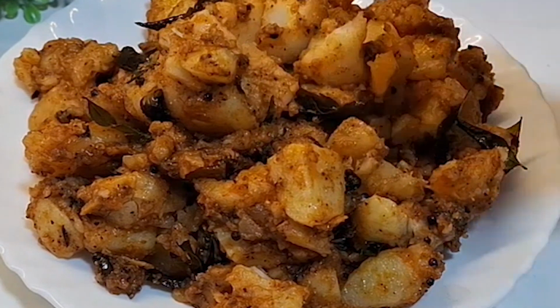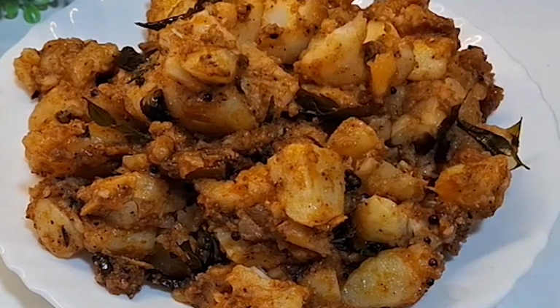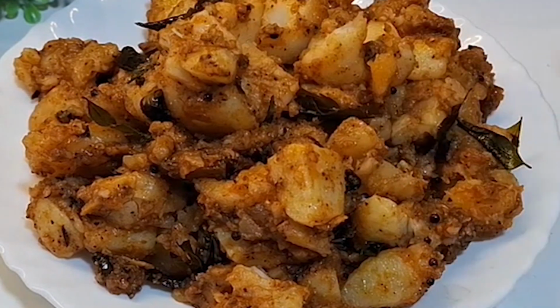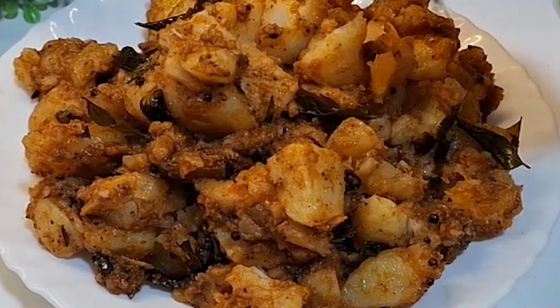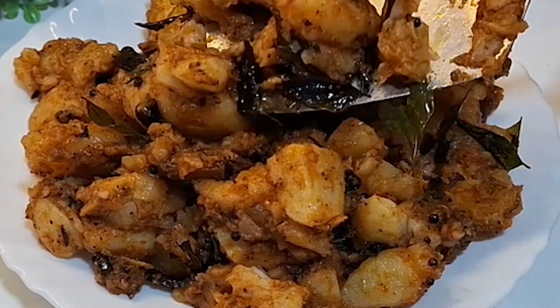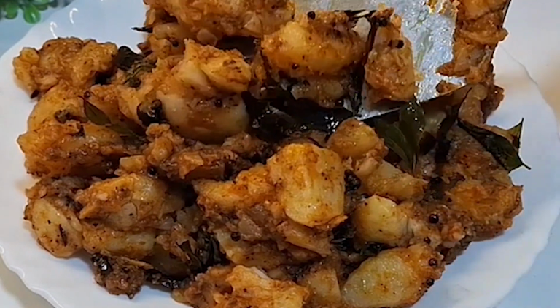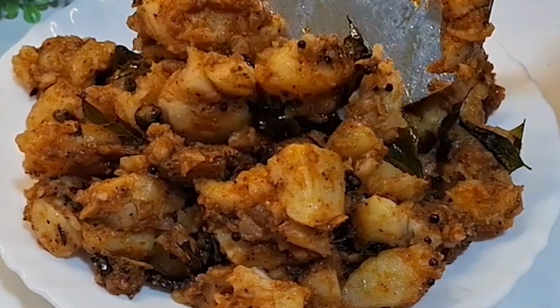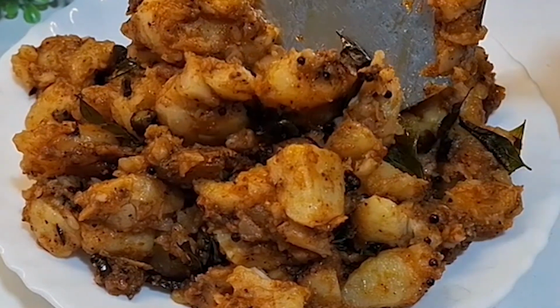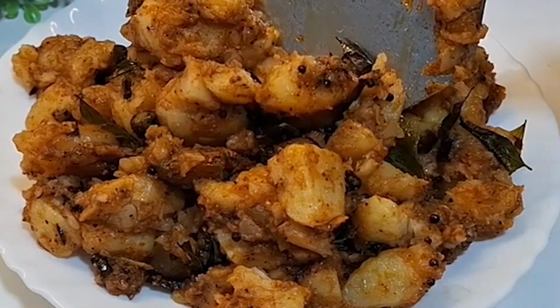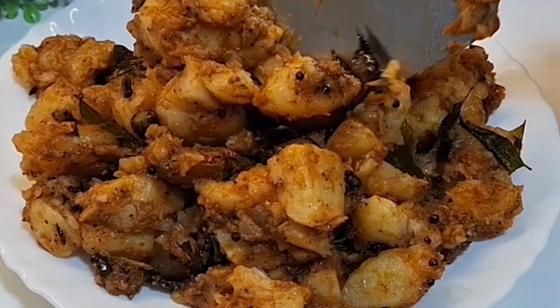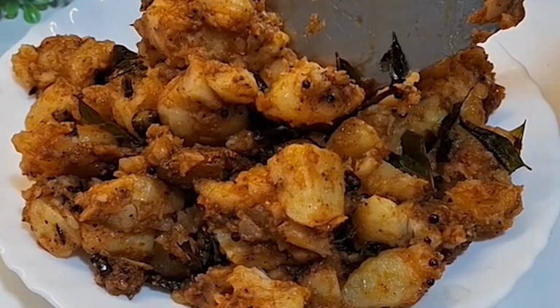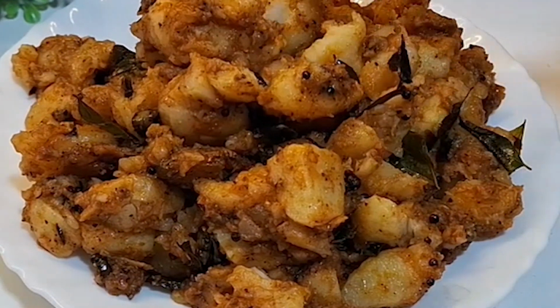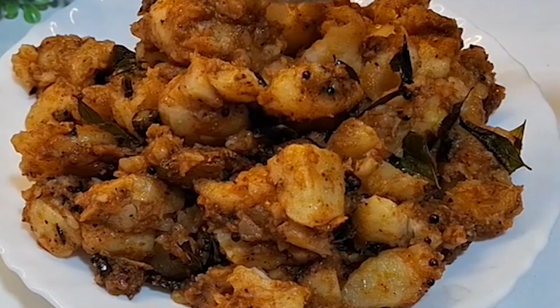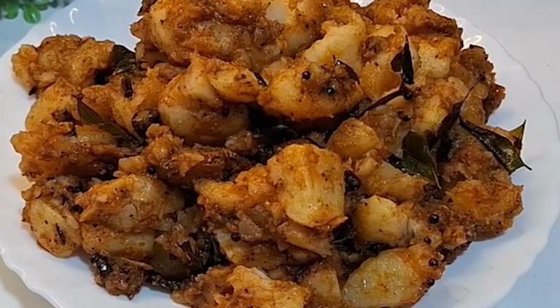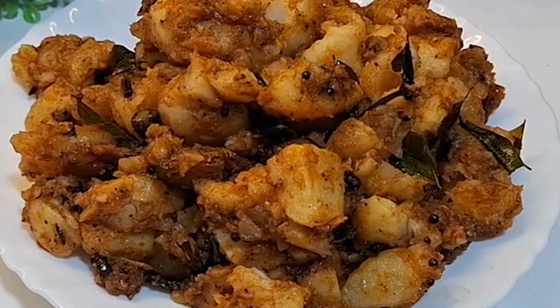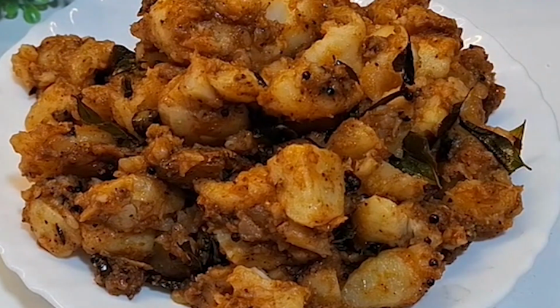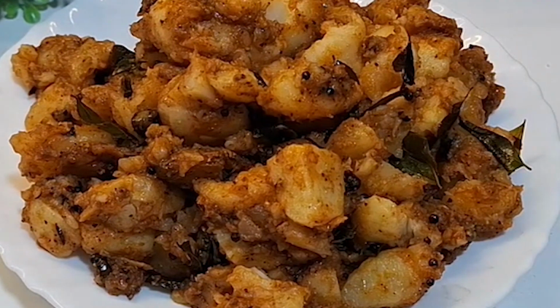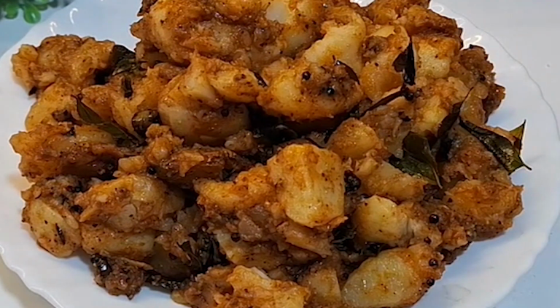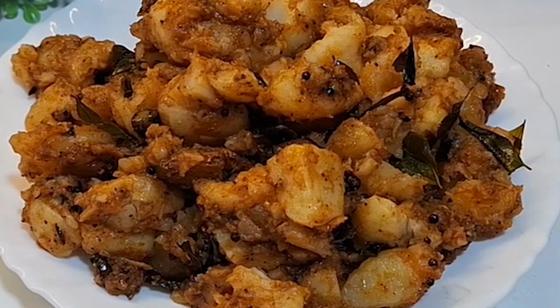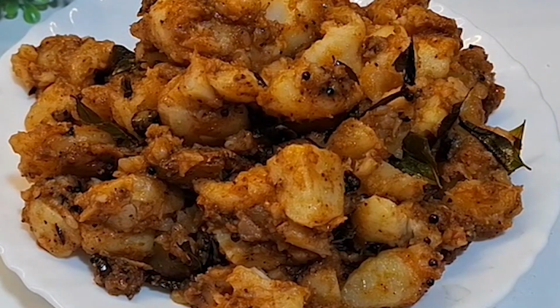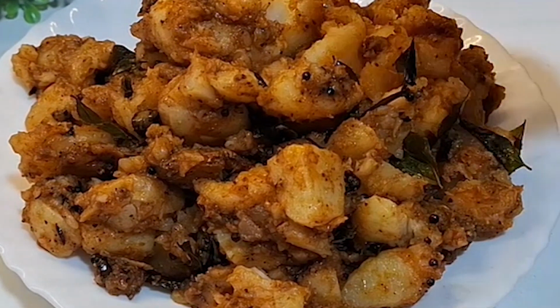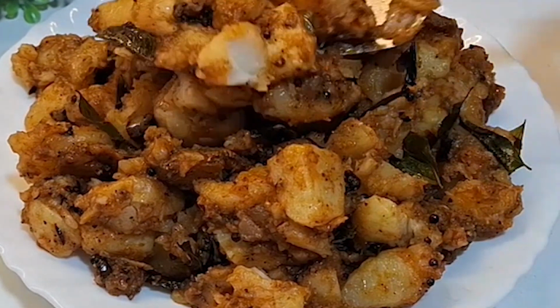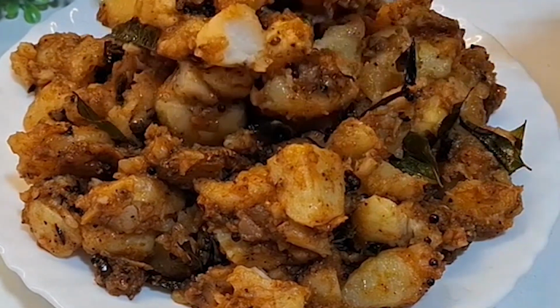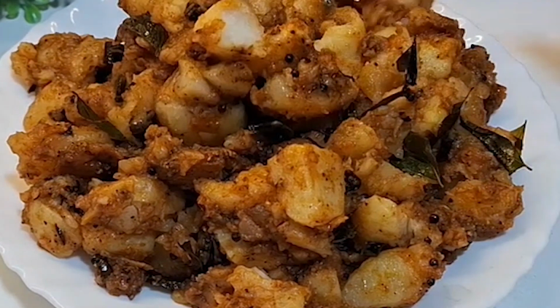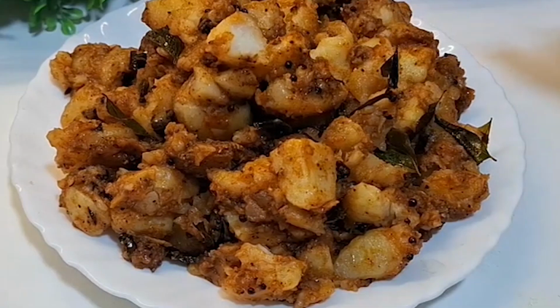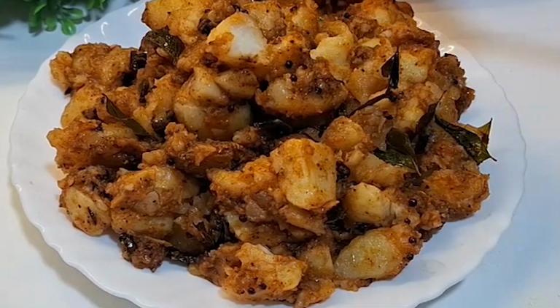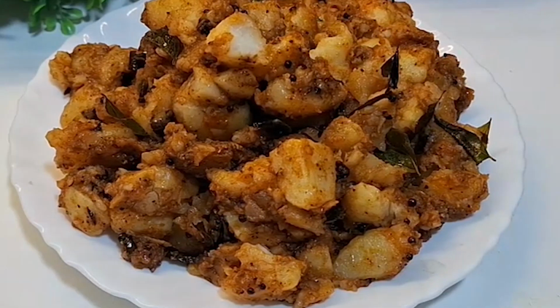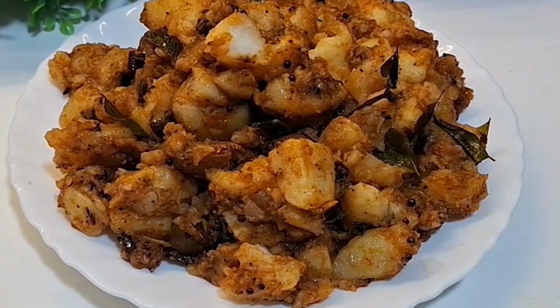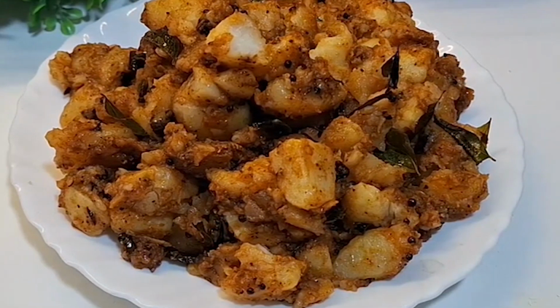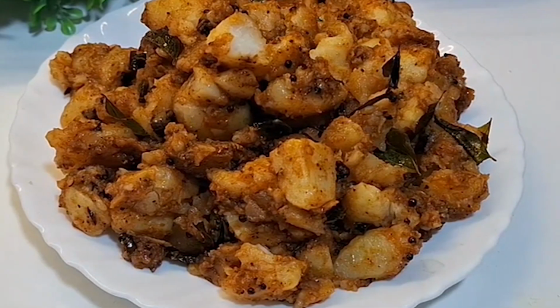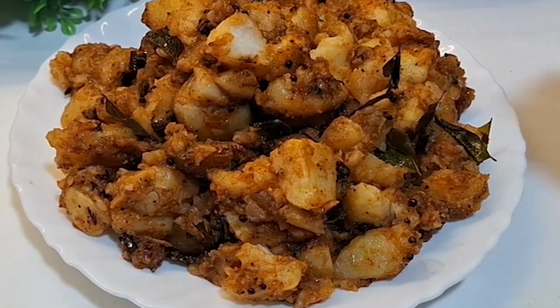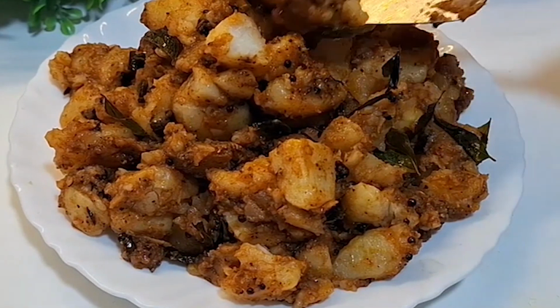You will finish all the aloo and want to make it once again. Let's start making it.